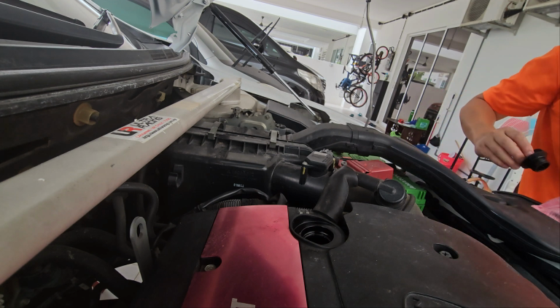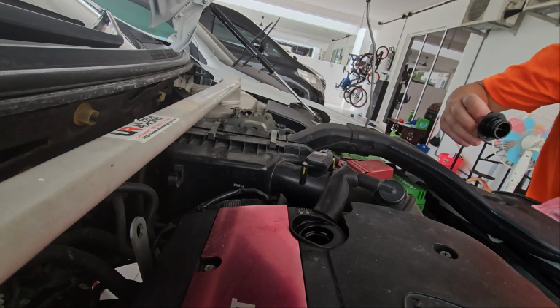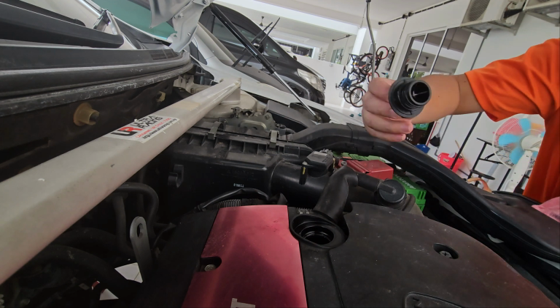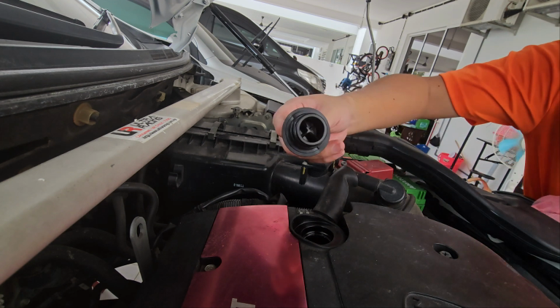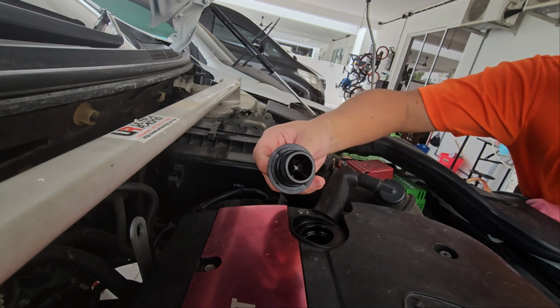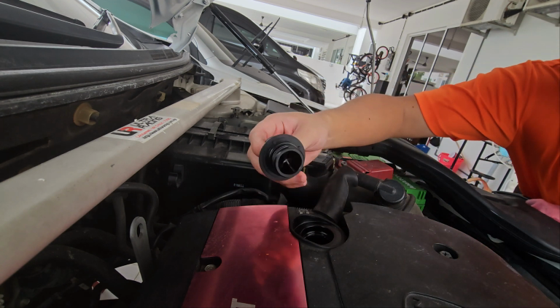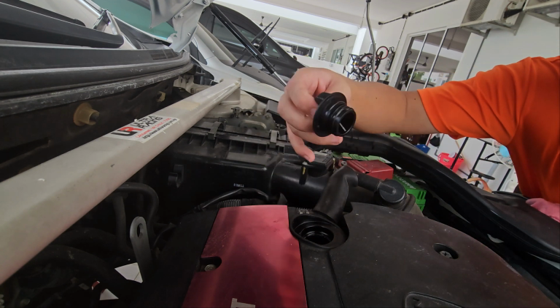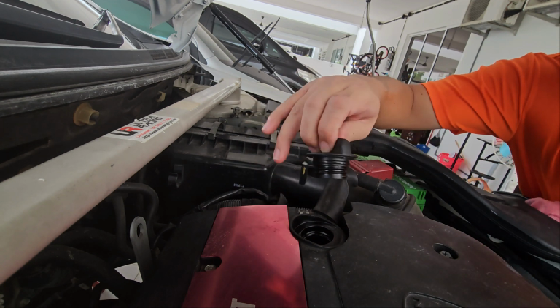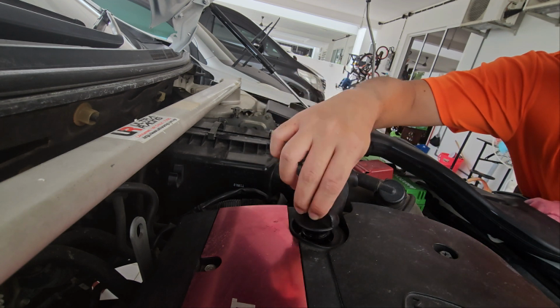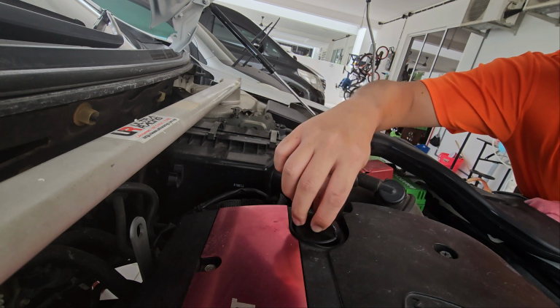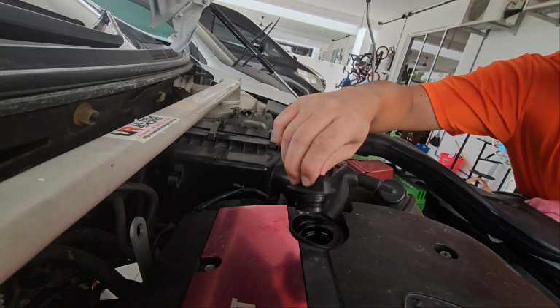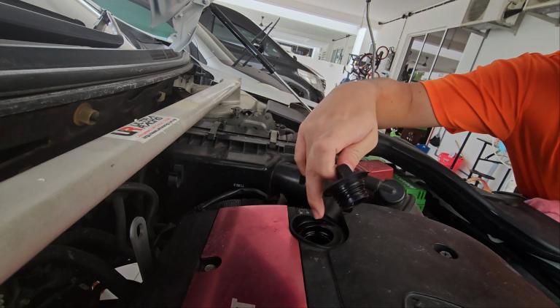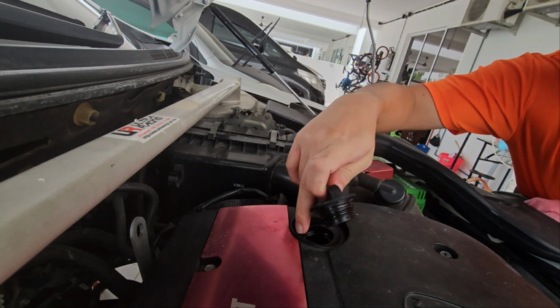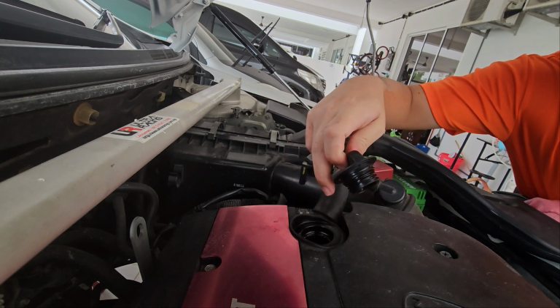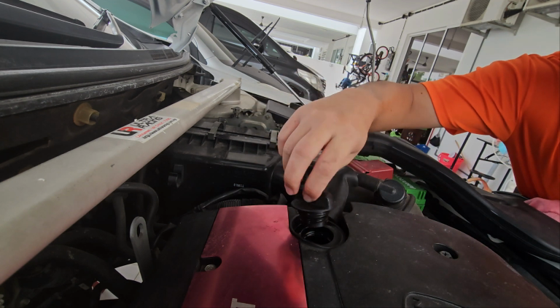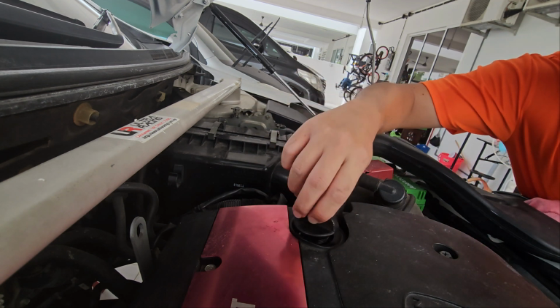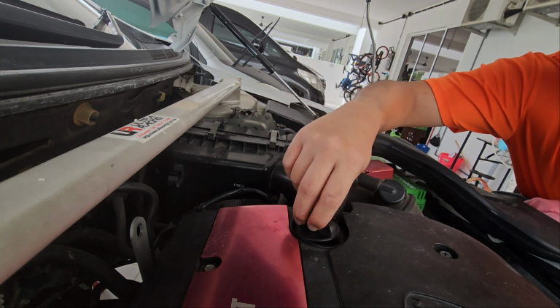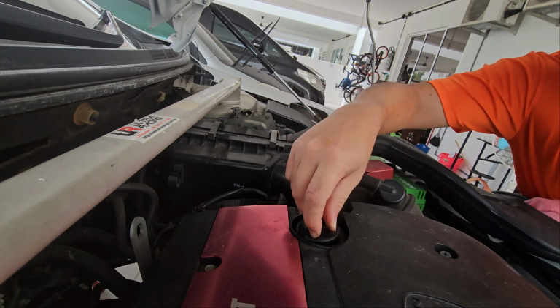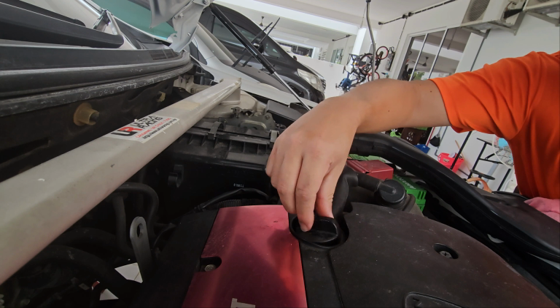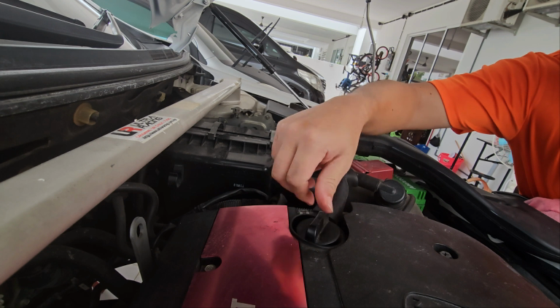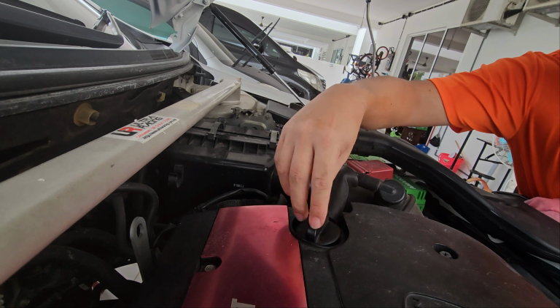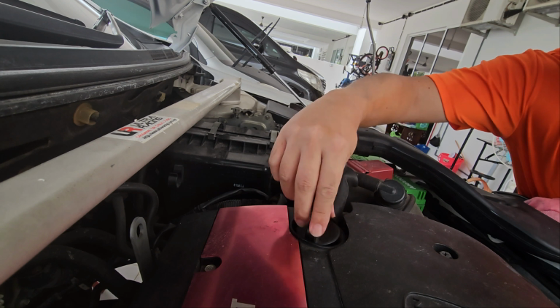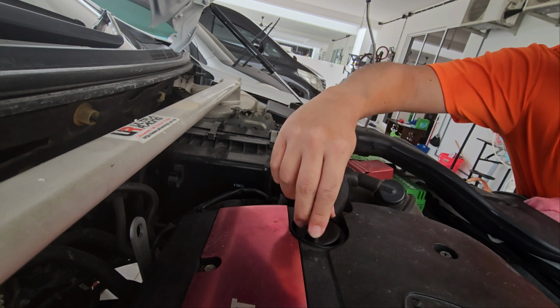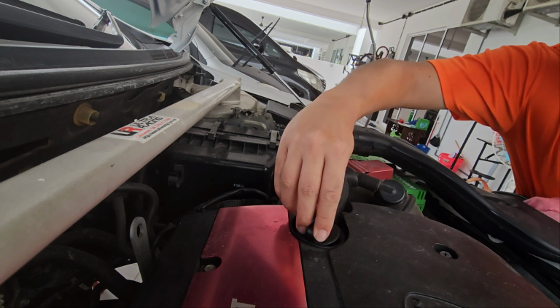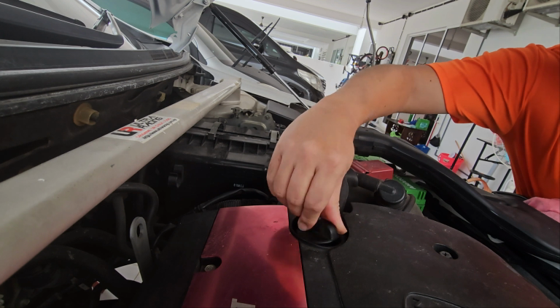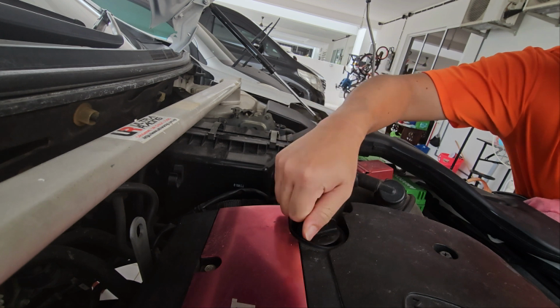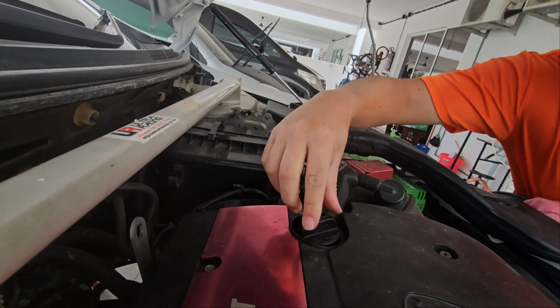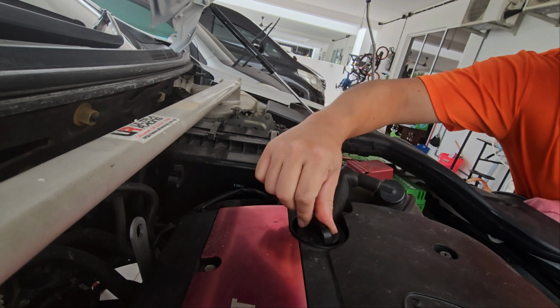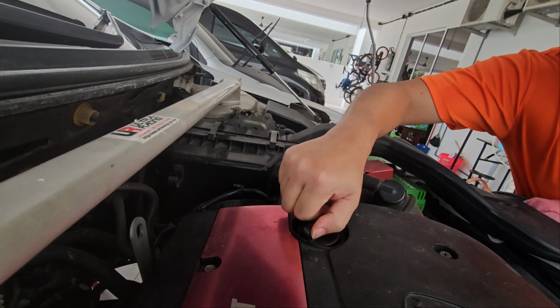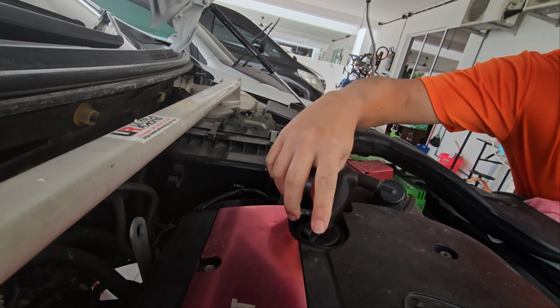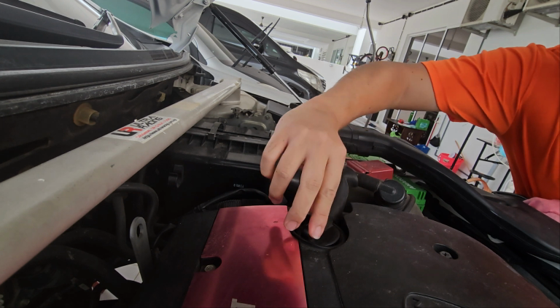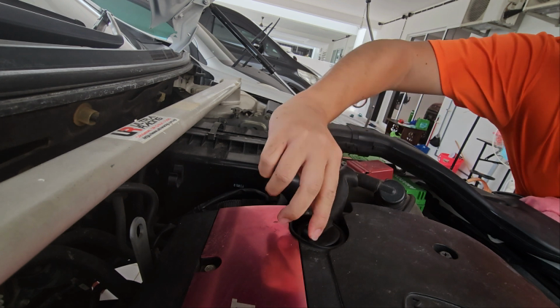Make sure you get every single drop of it in. Make sure you wipe this clean here, then close it. Now we will lower down the car.